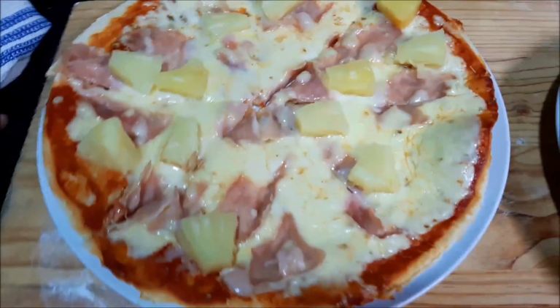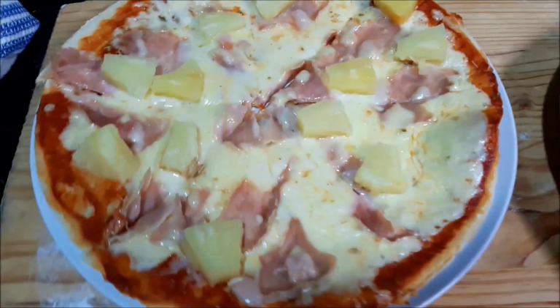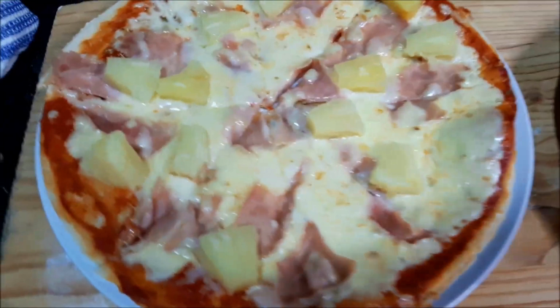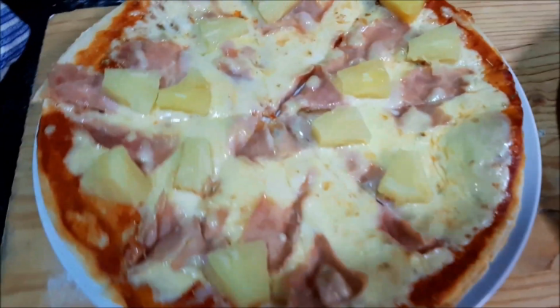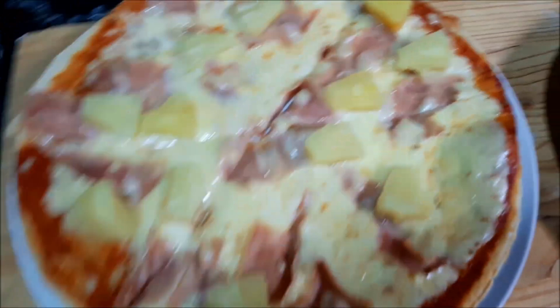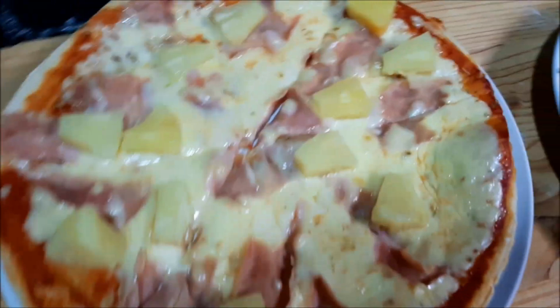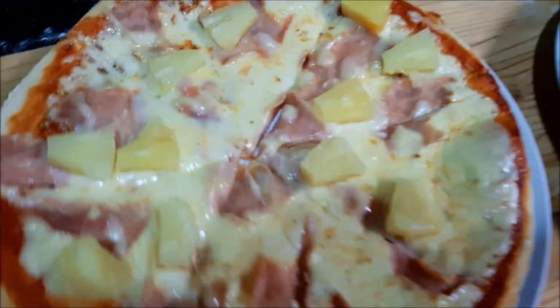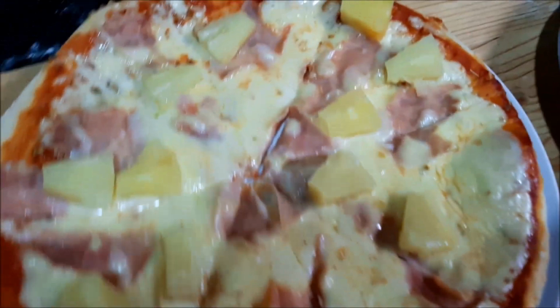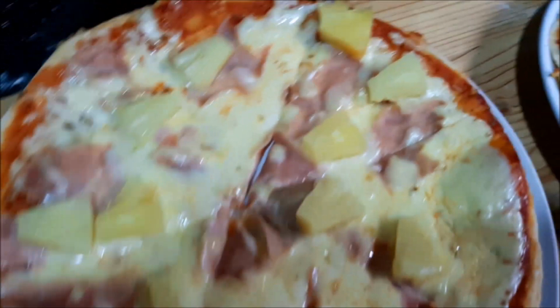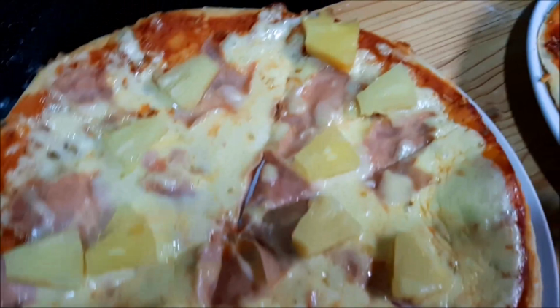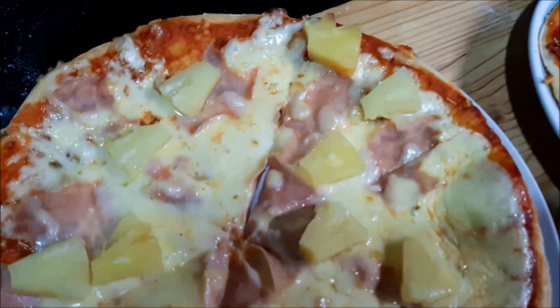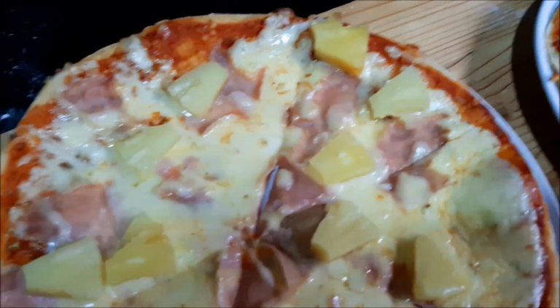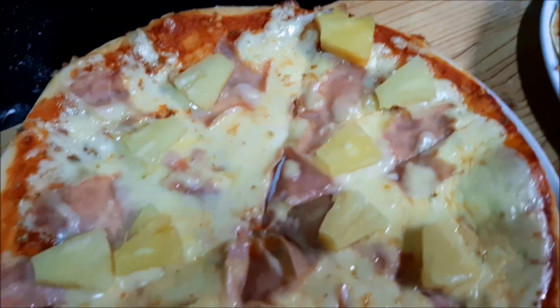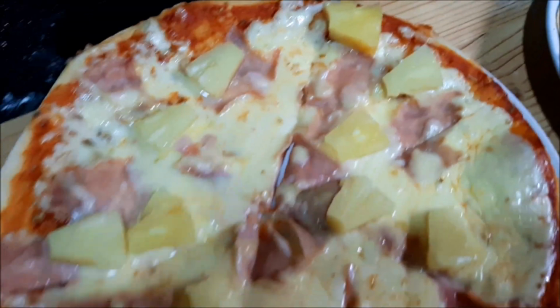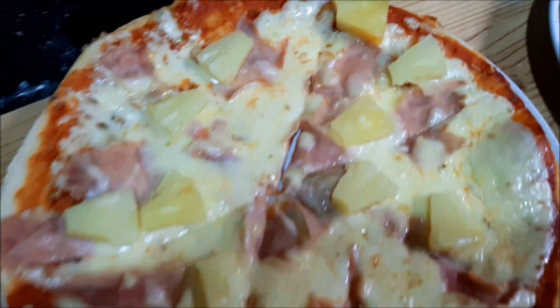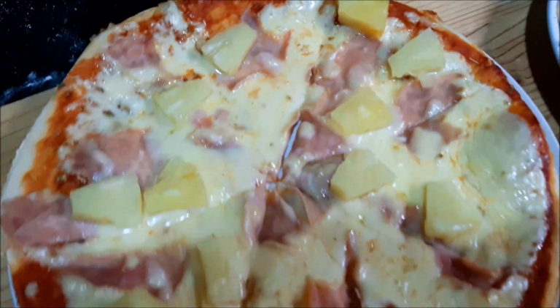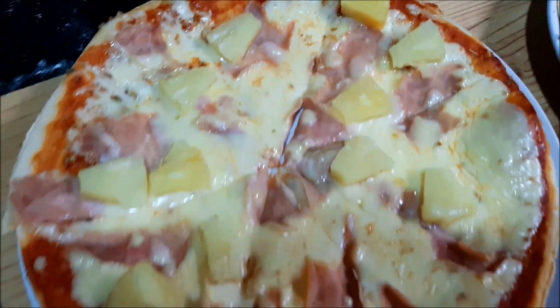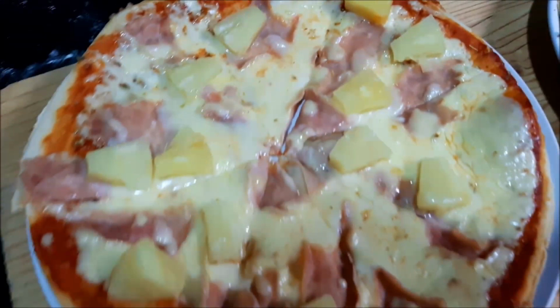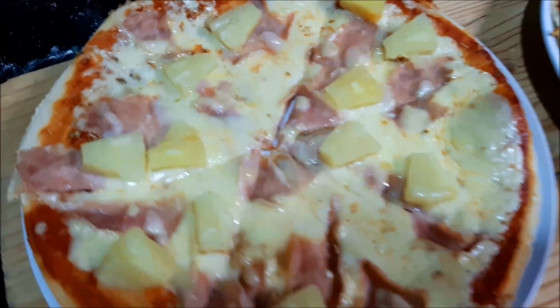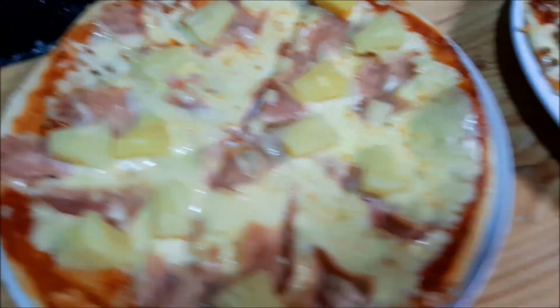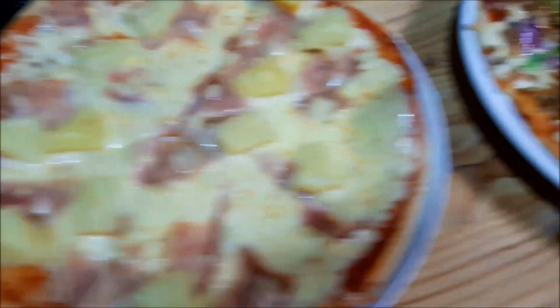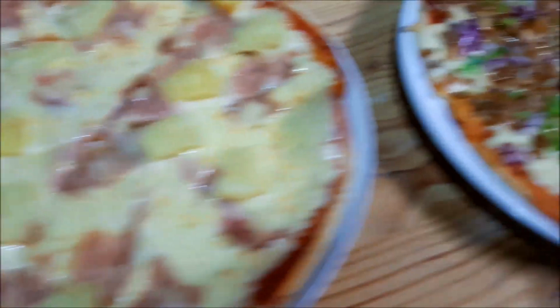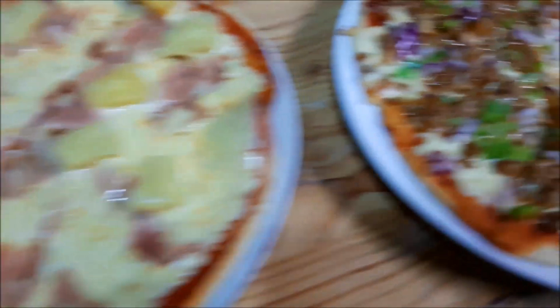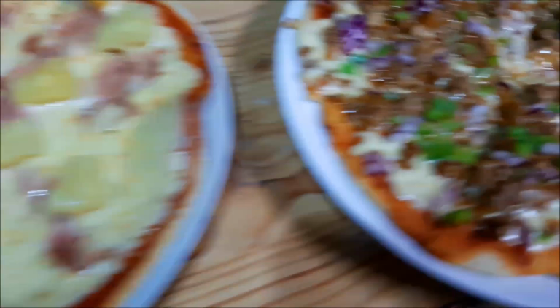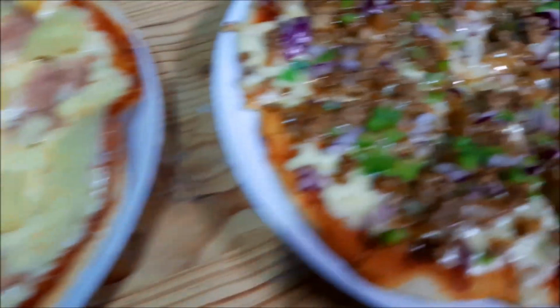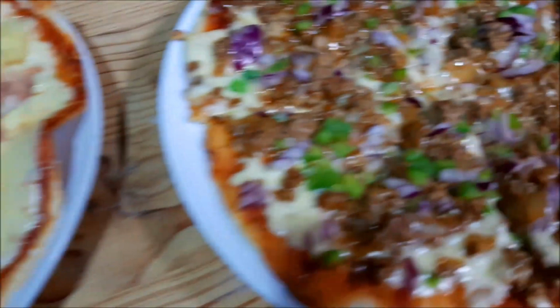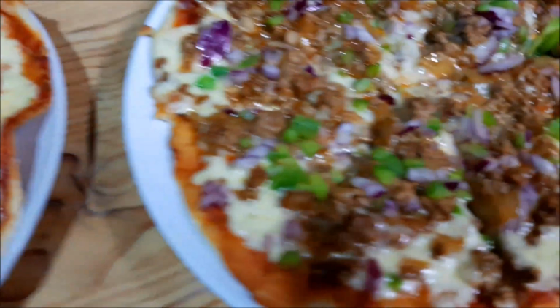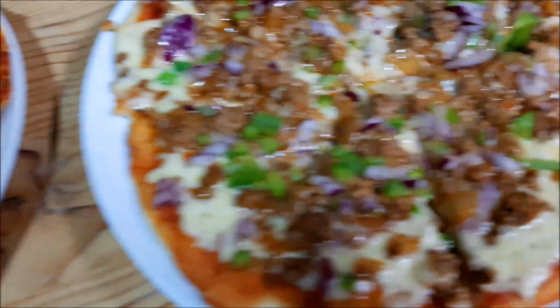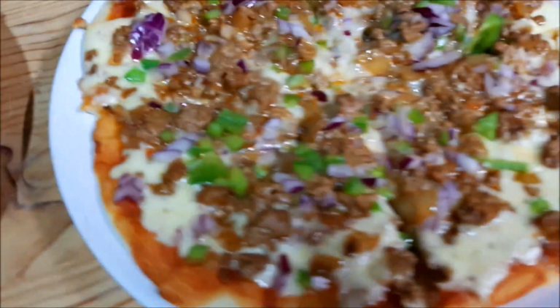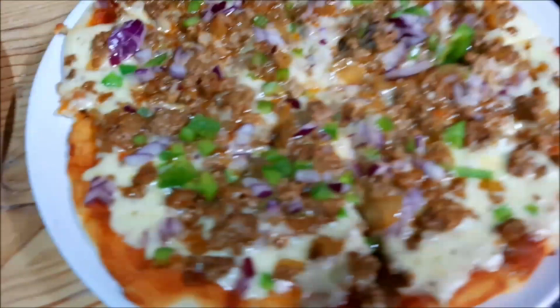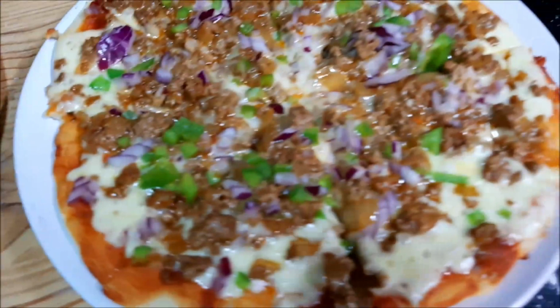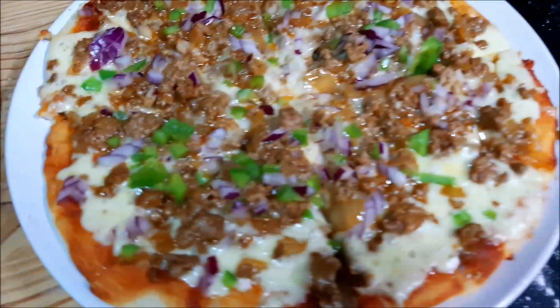I hope you guys enjoyed this recipe — try it out and I'll see you guys in my next video. Bye!